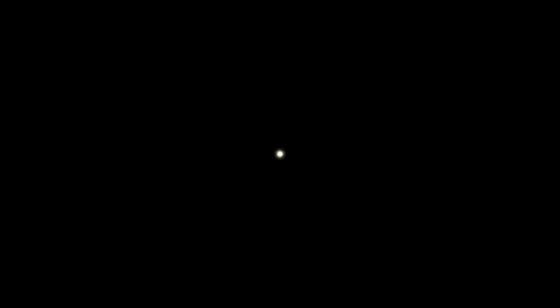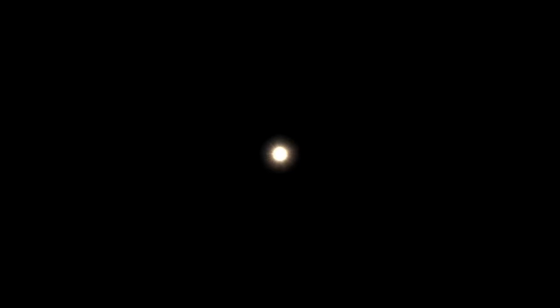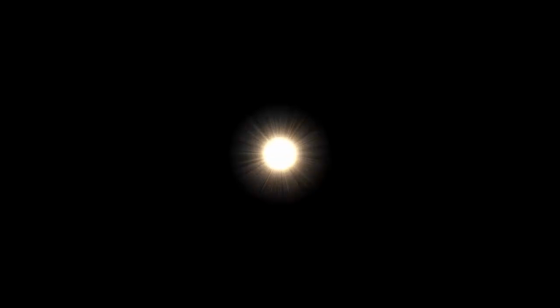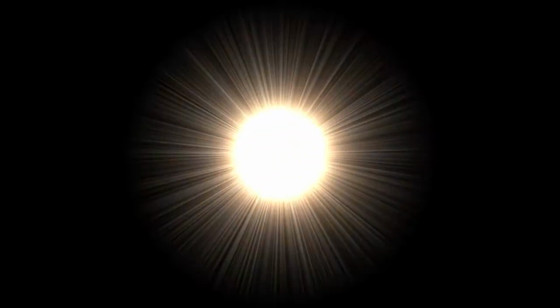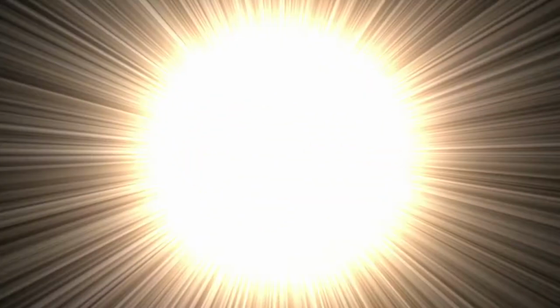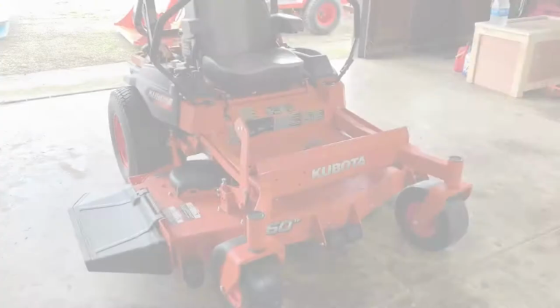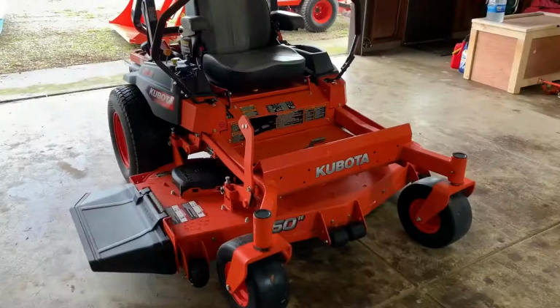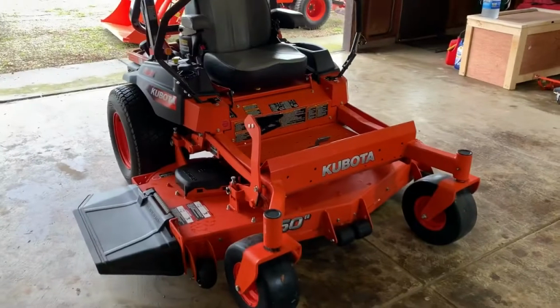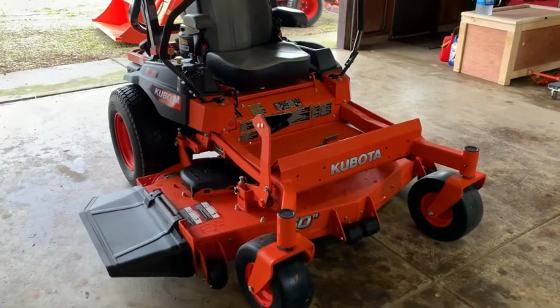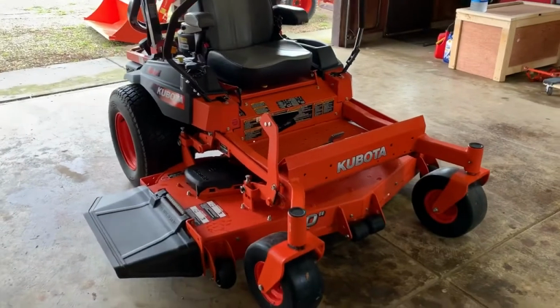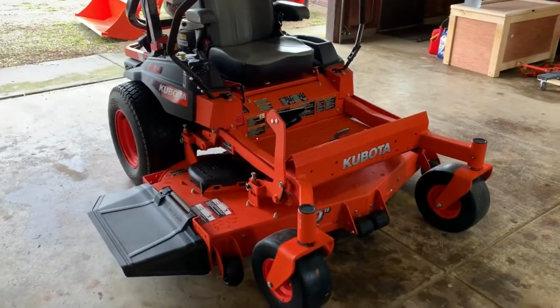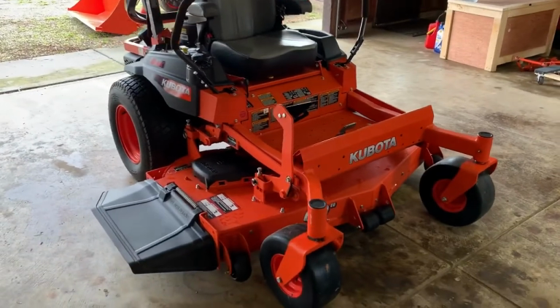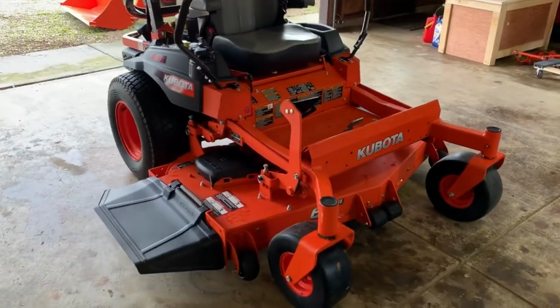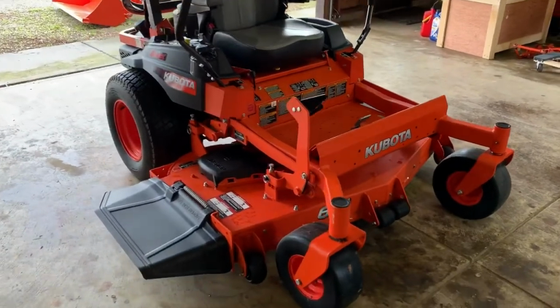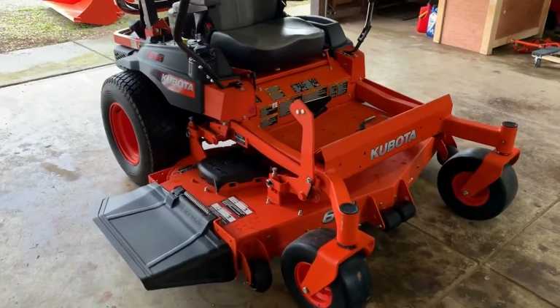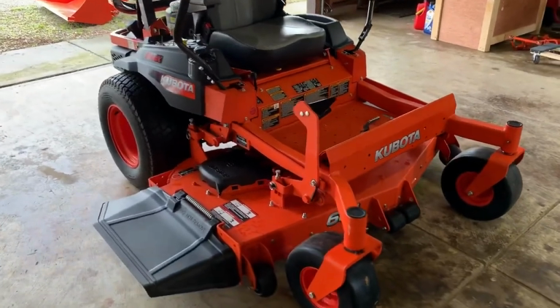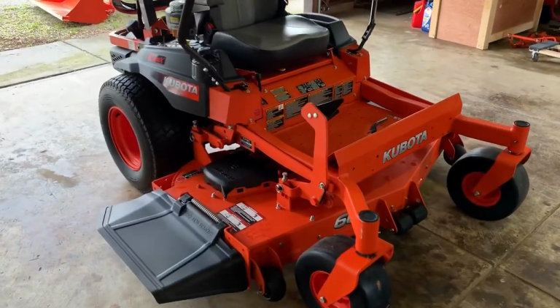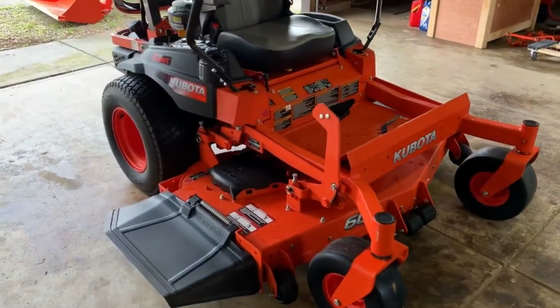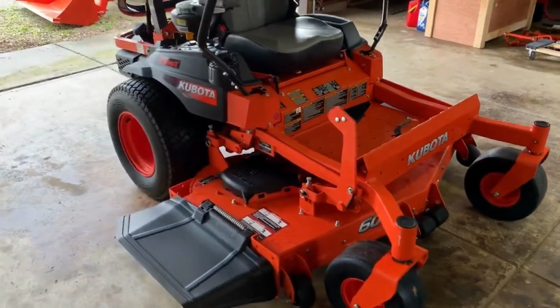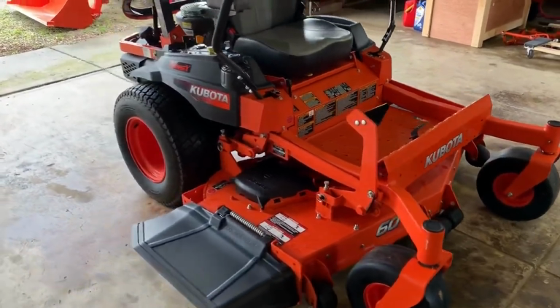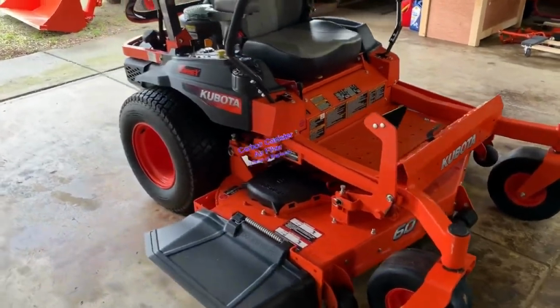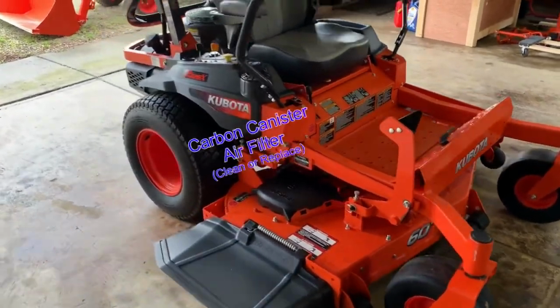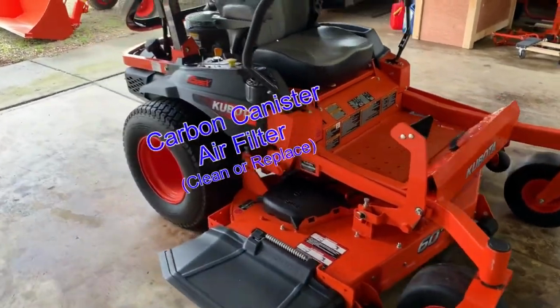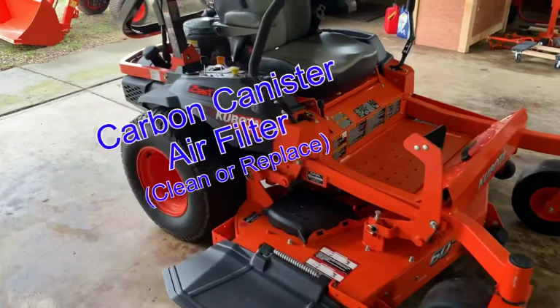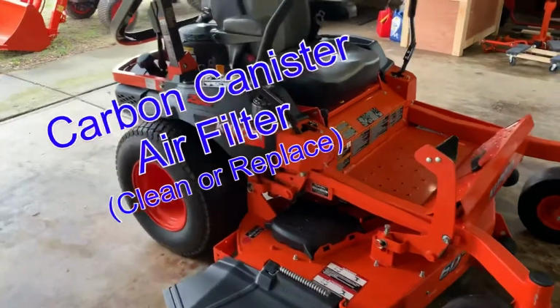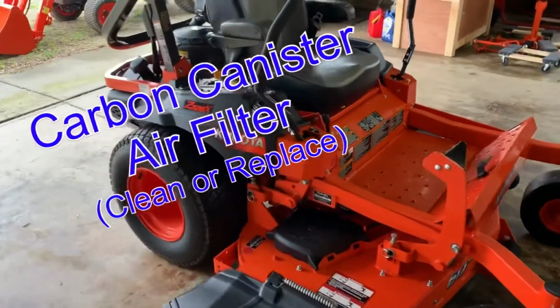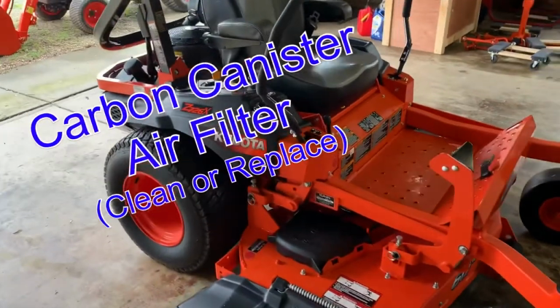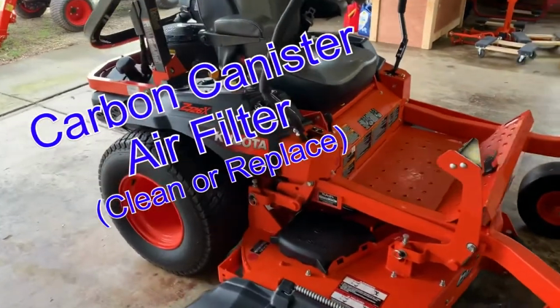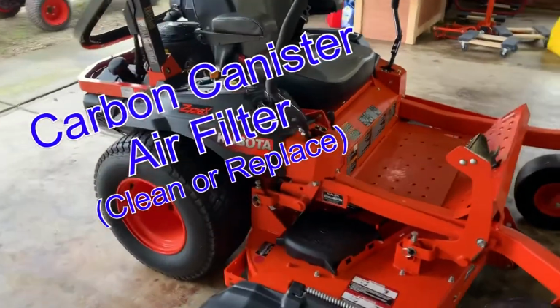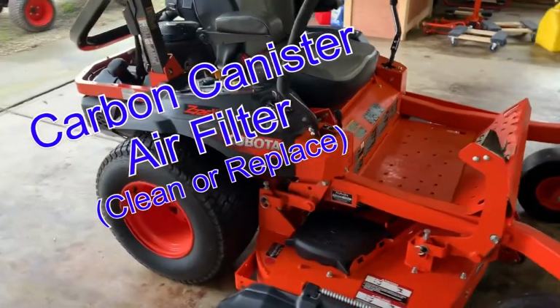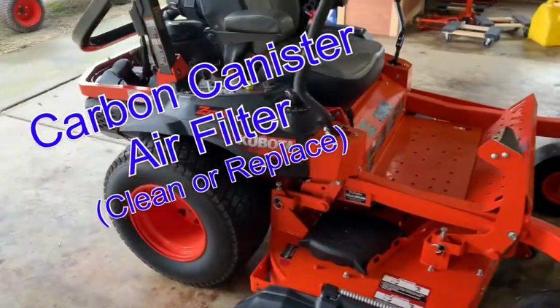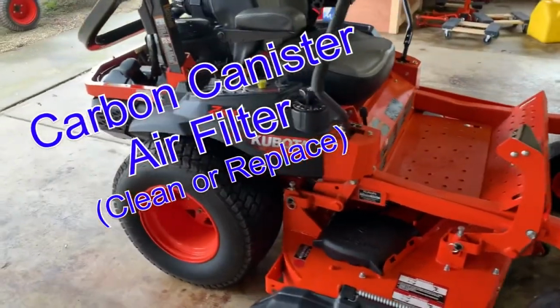What's up everybody? We got a Kubota Z726X here and today I'm going to show you how to clean the carbon canister air filter.